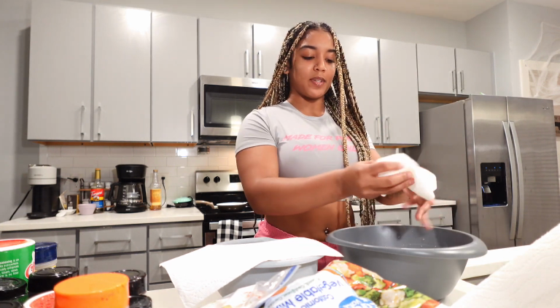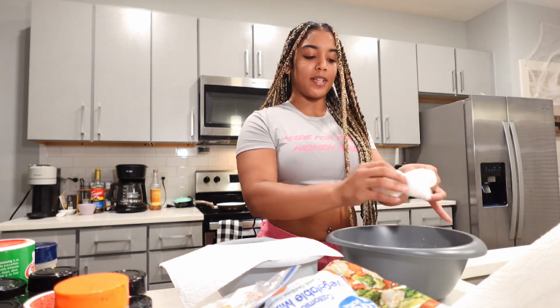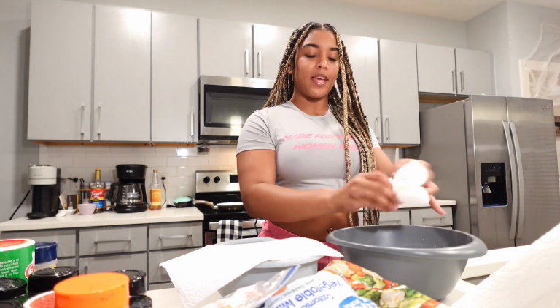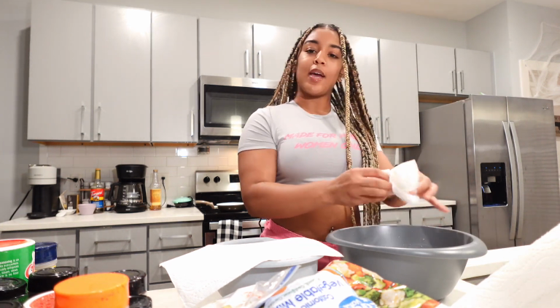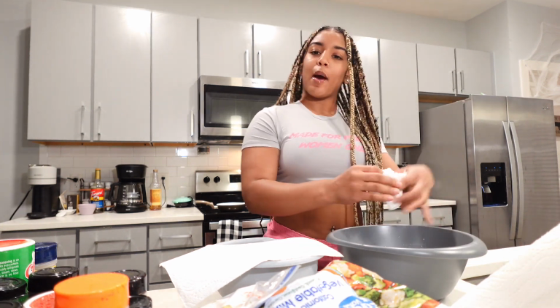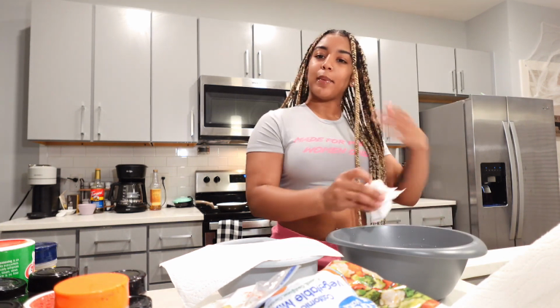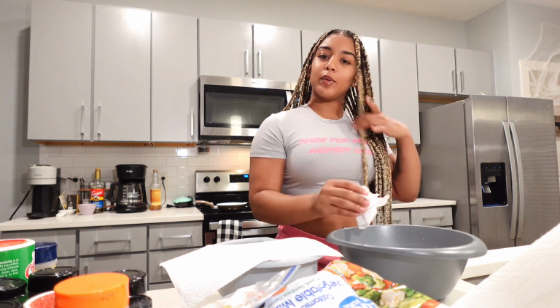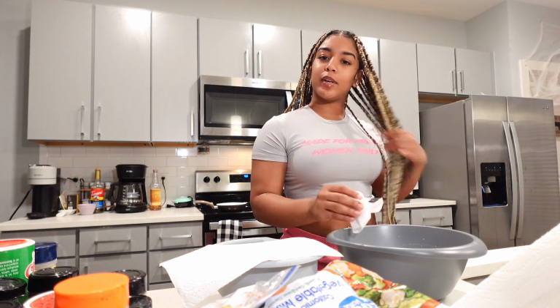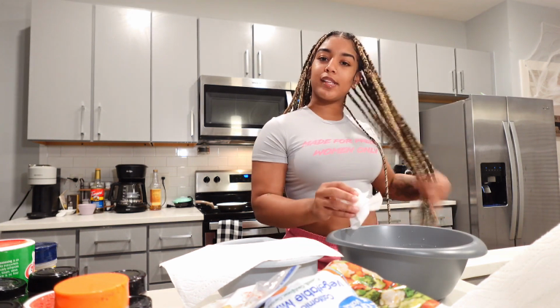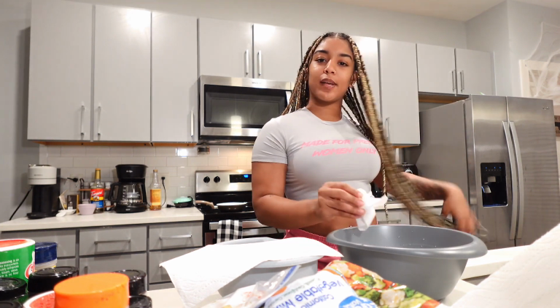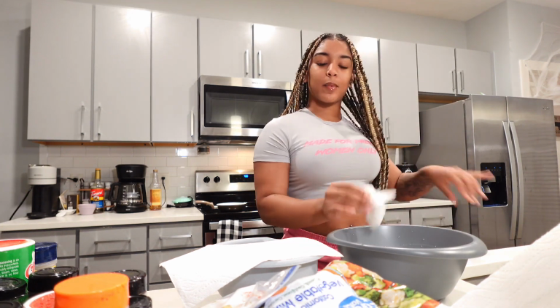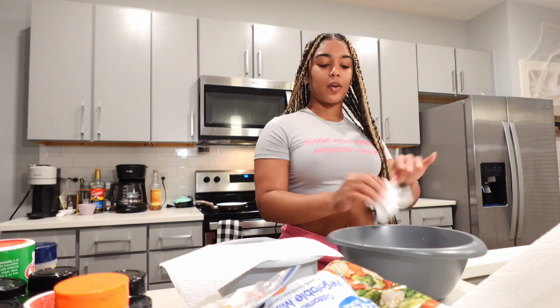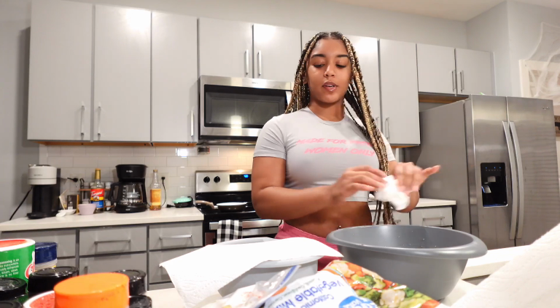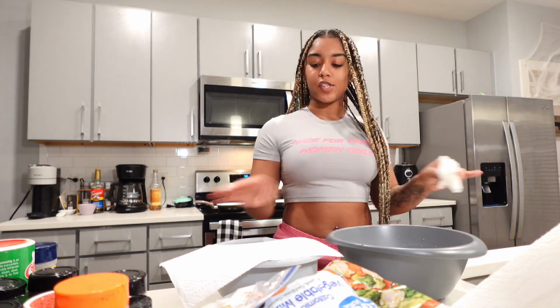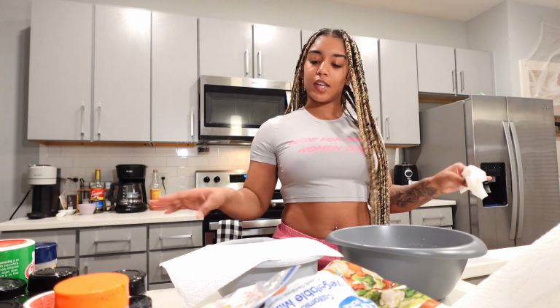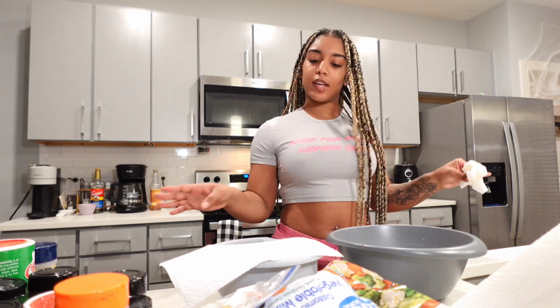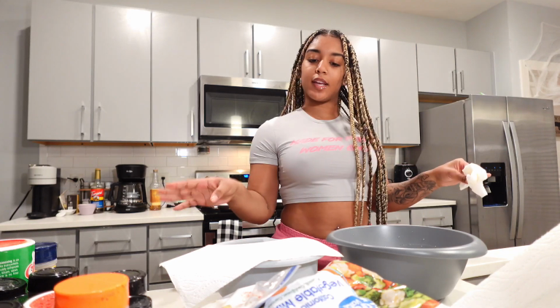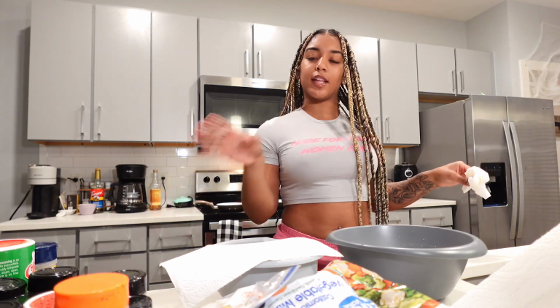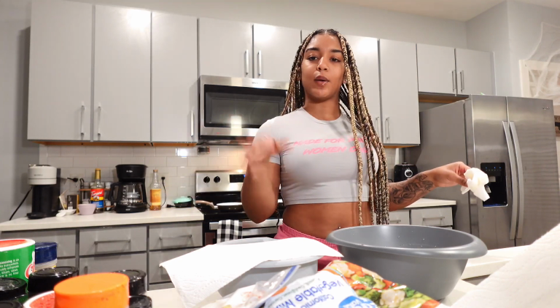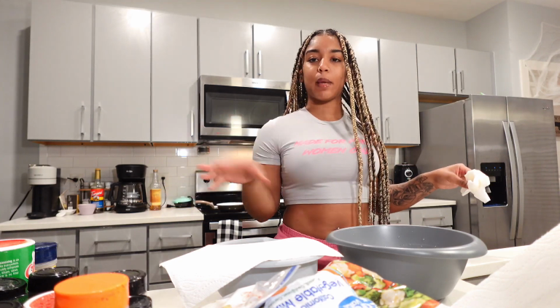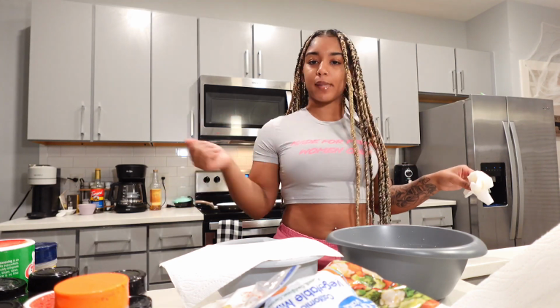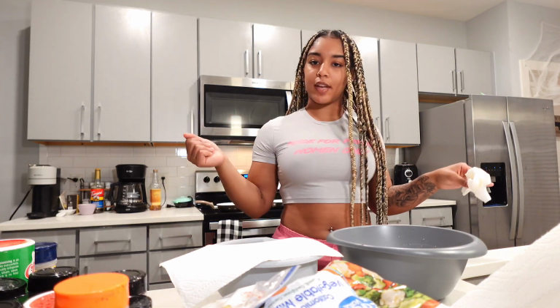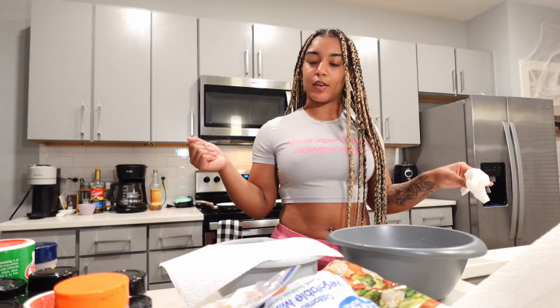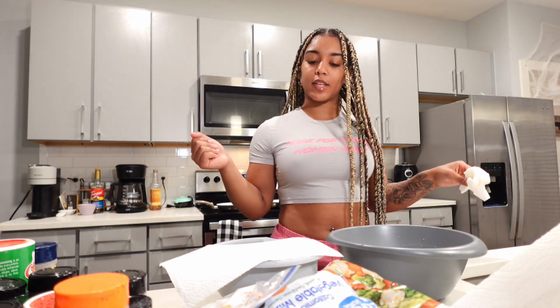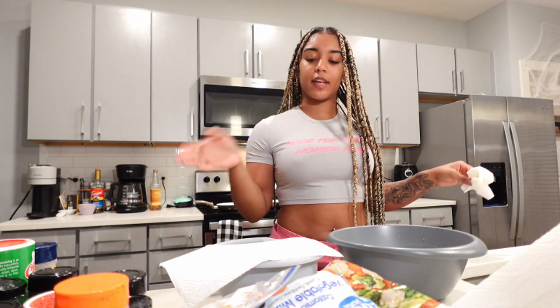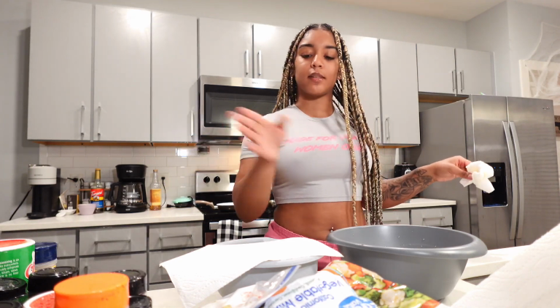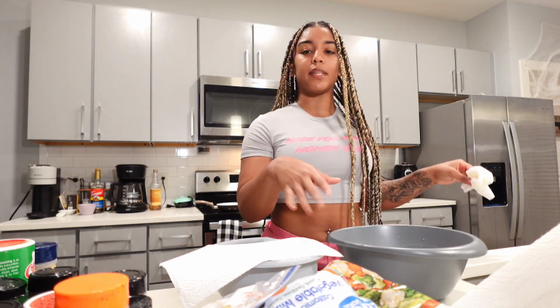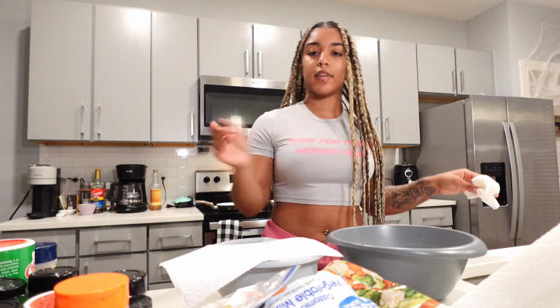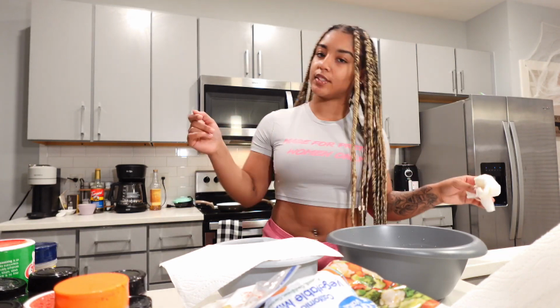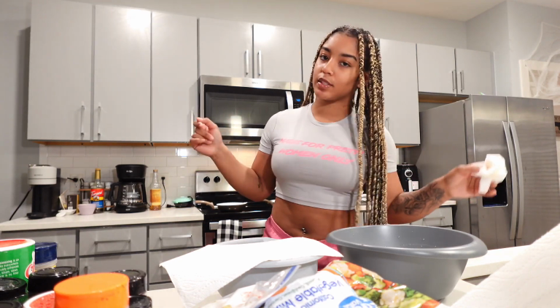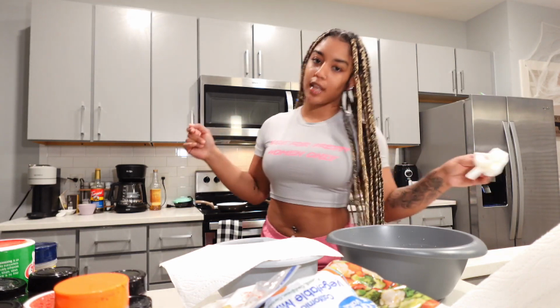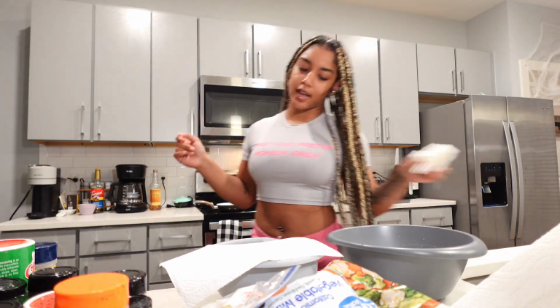Today I'm going to be doing some grilled chicken, loaded bag potatoes, and some mixed veggies on the side.